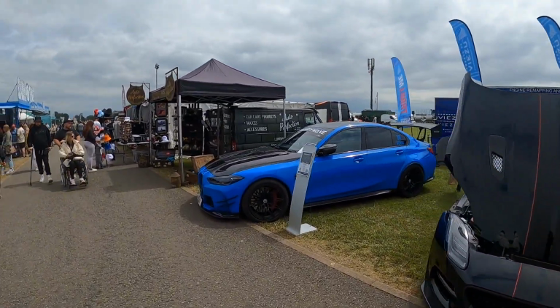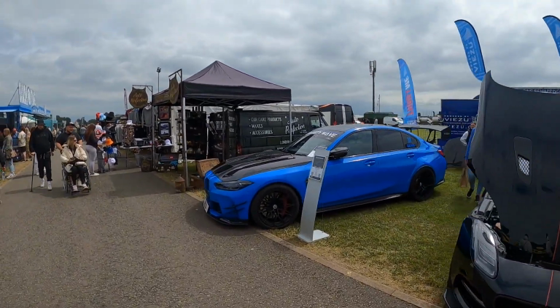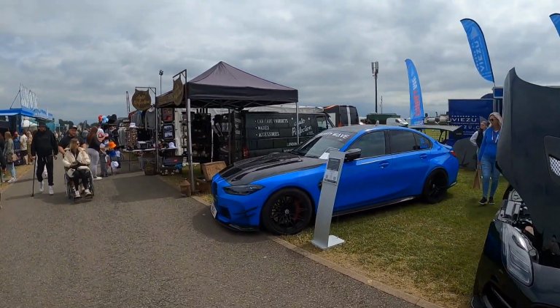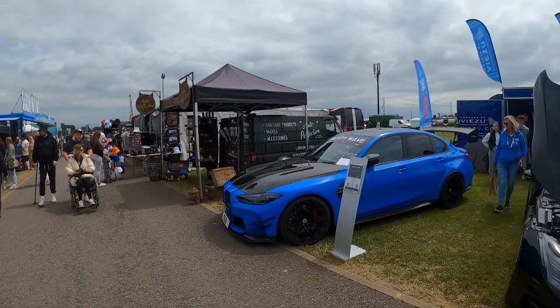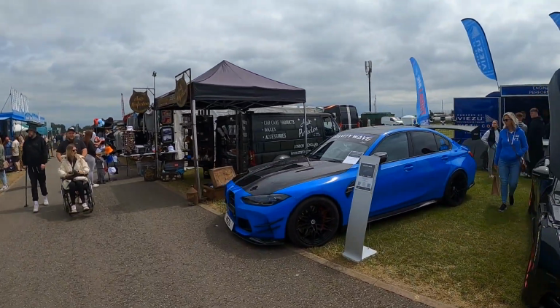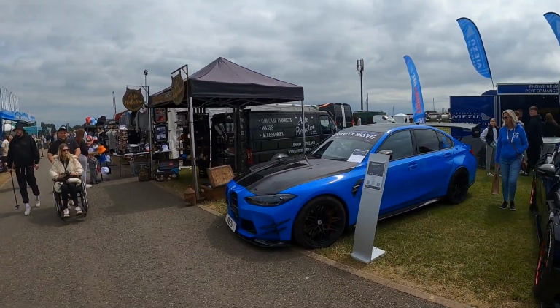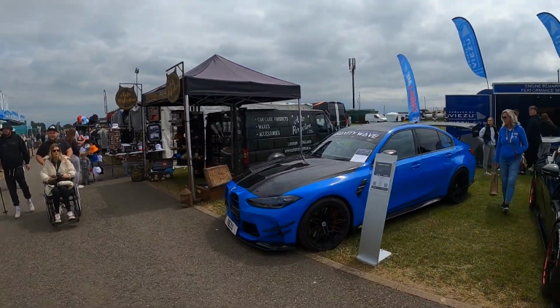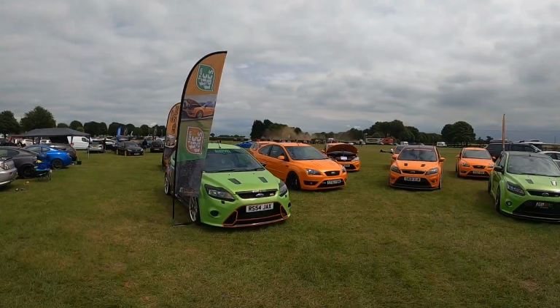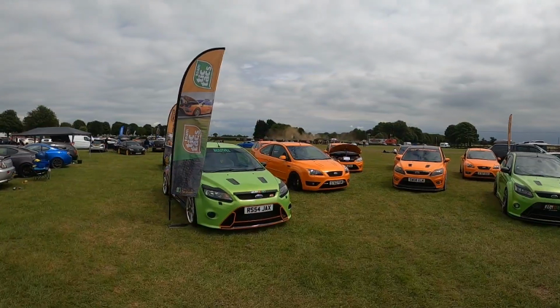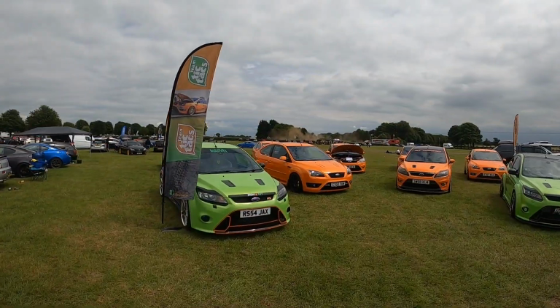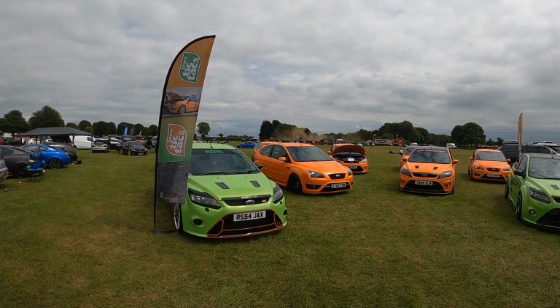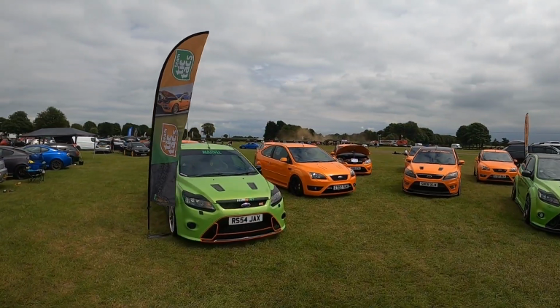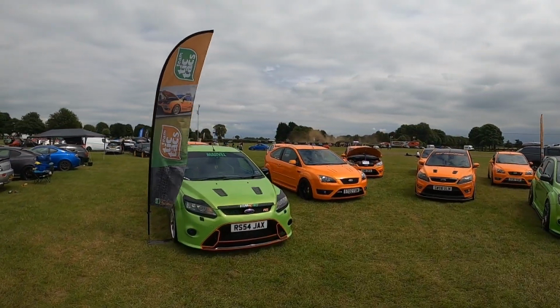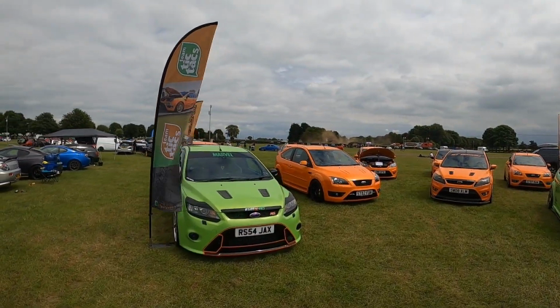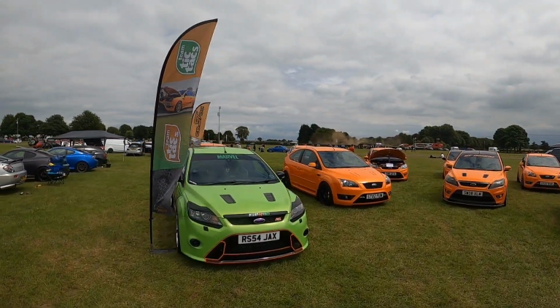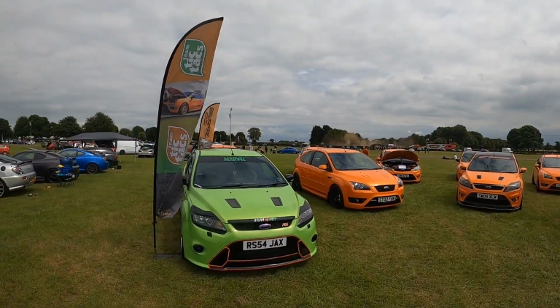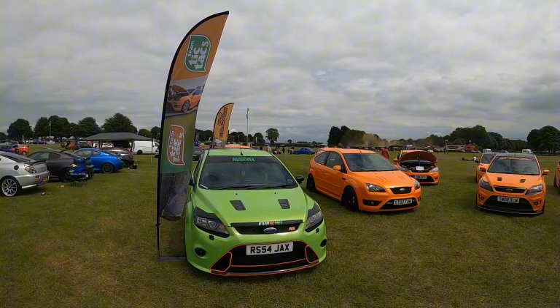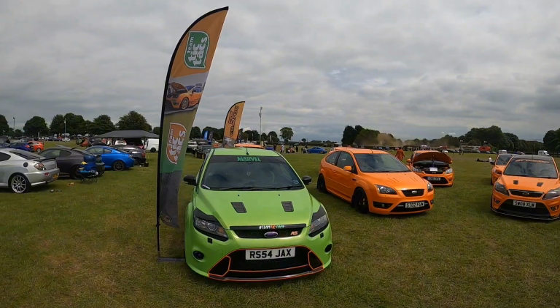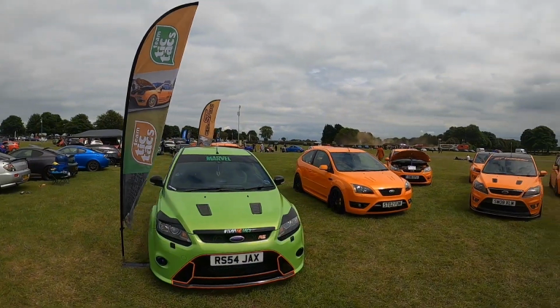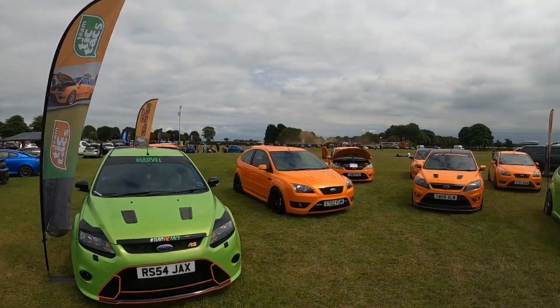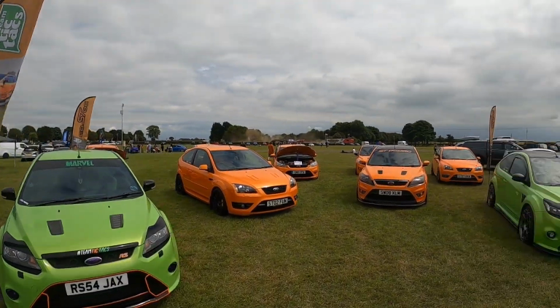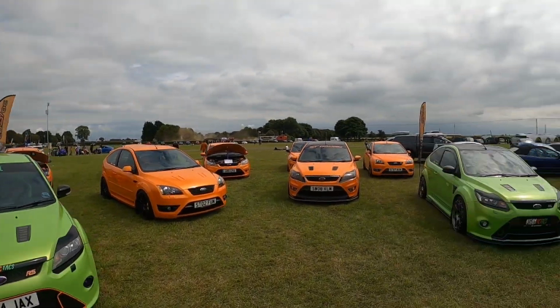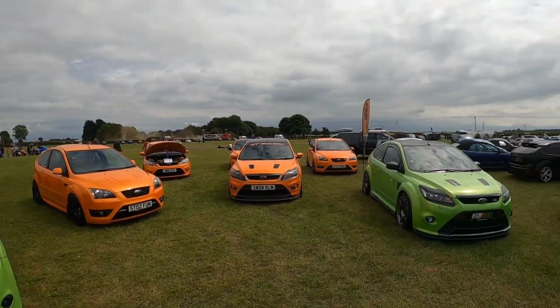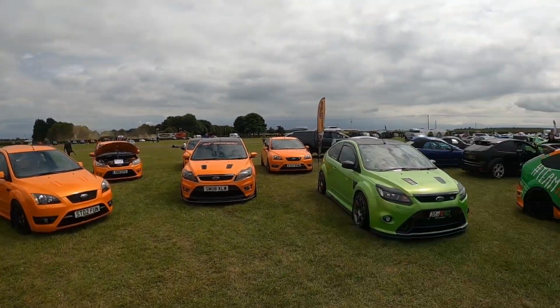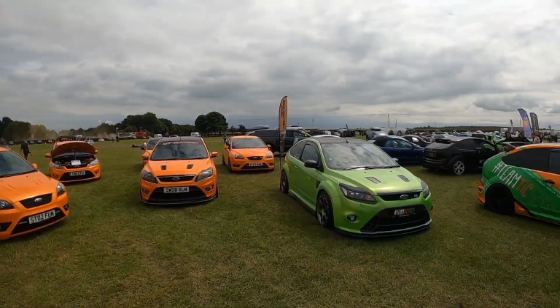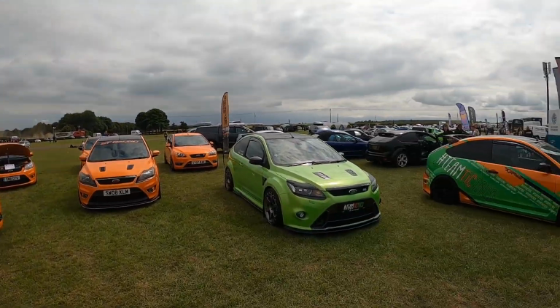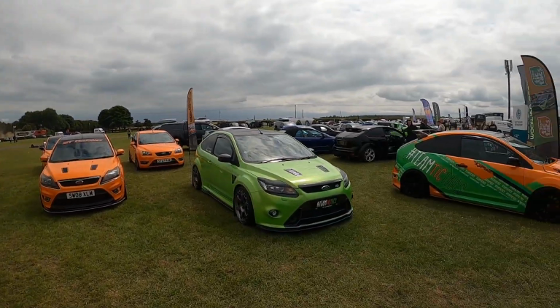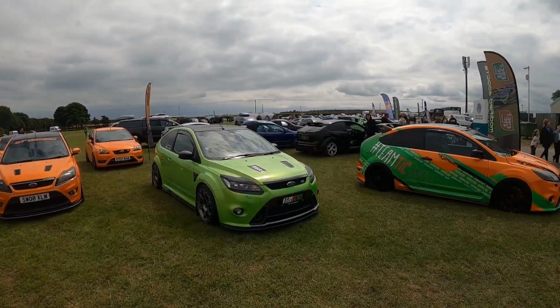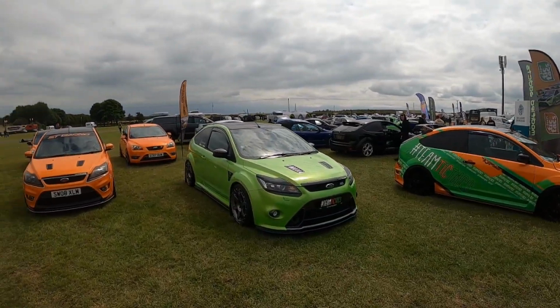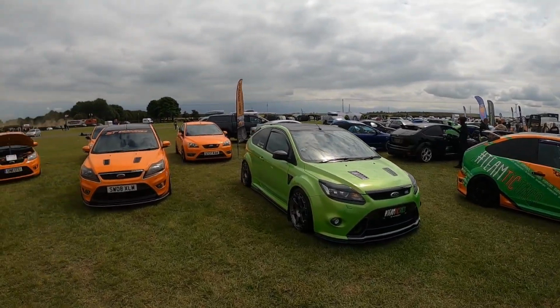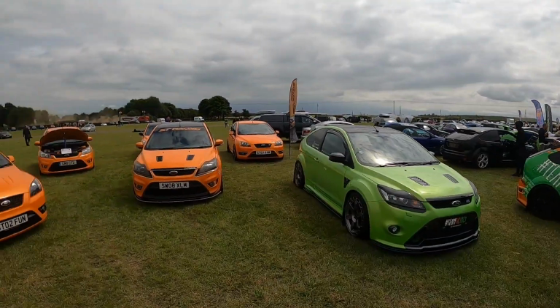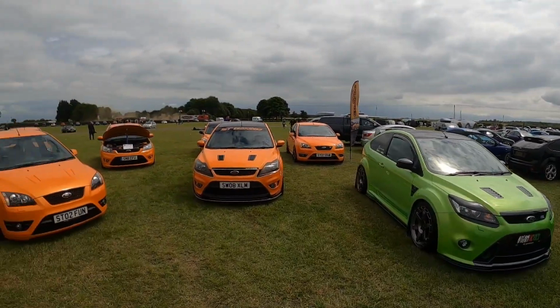Yeah, they're on air ride. All these Ford Focuses — this must be a Ford Focus section.